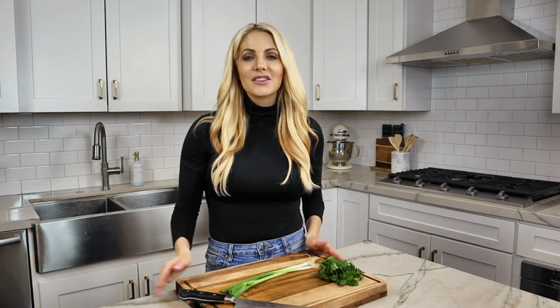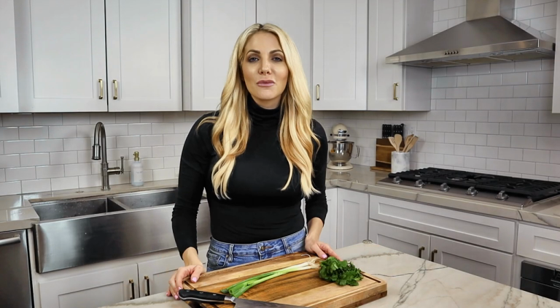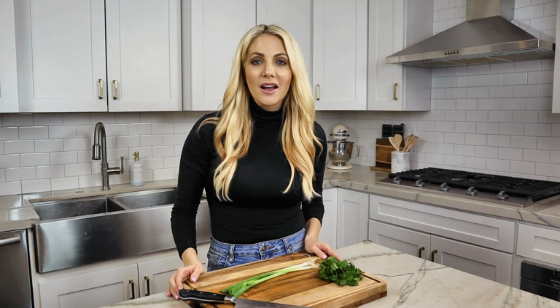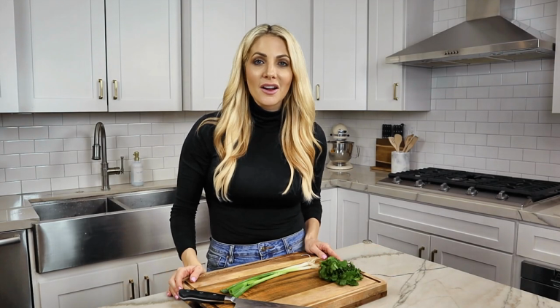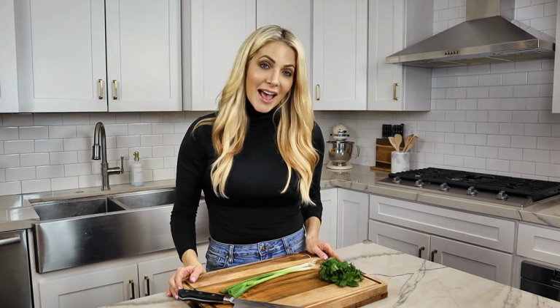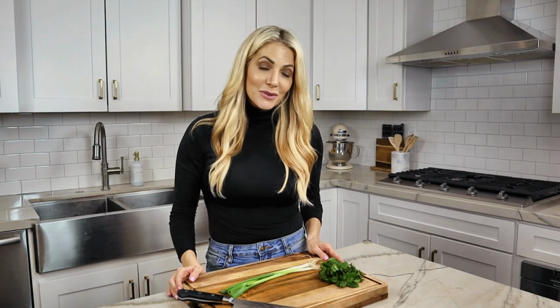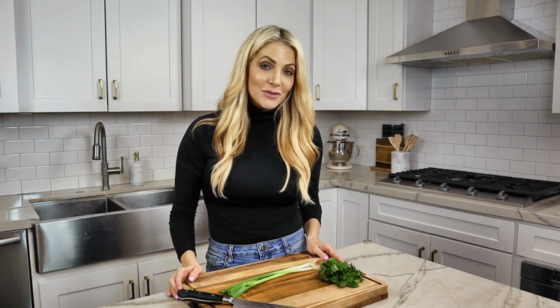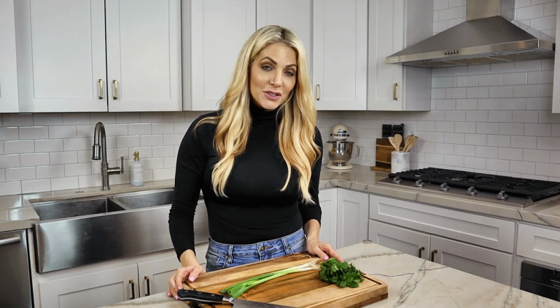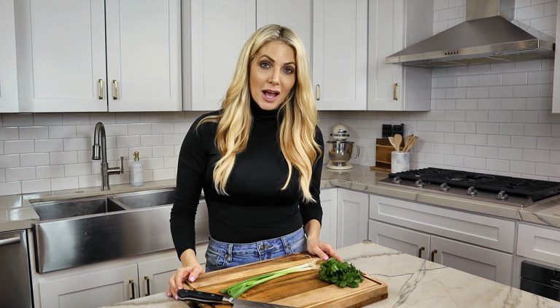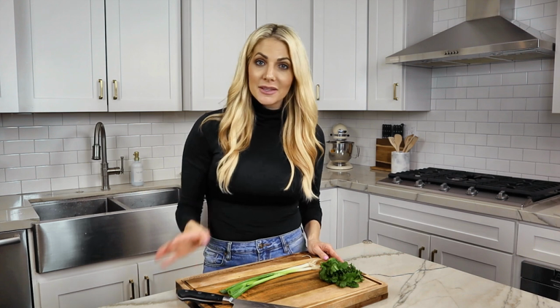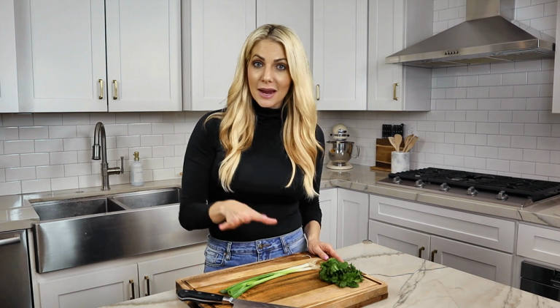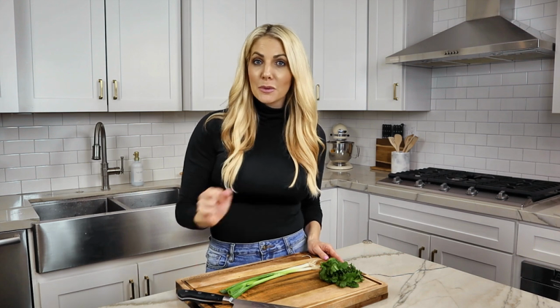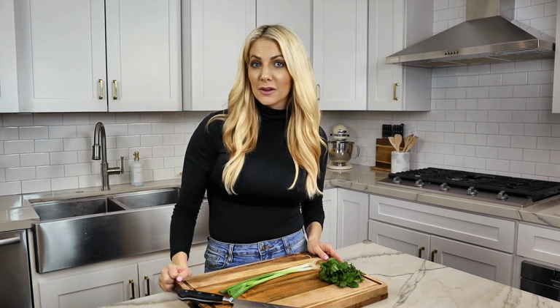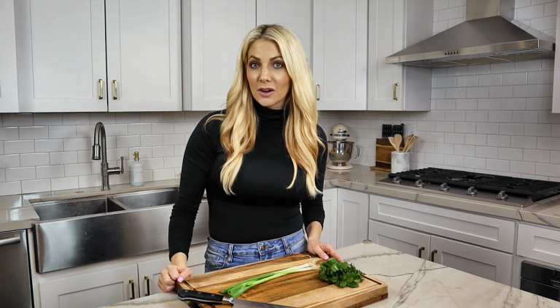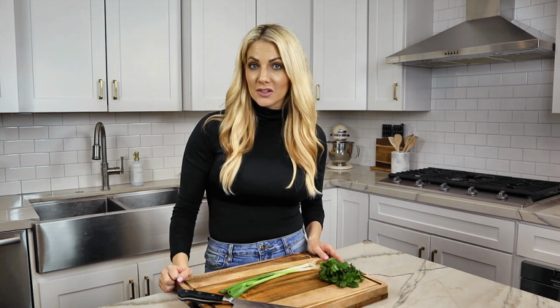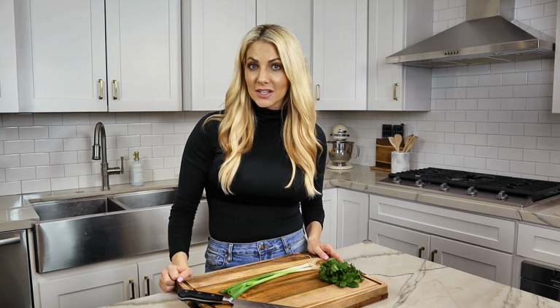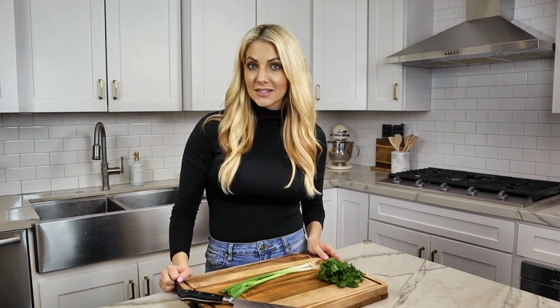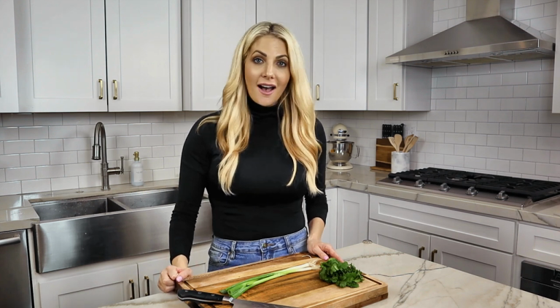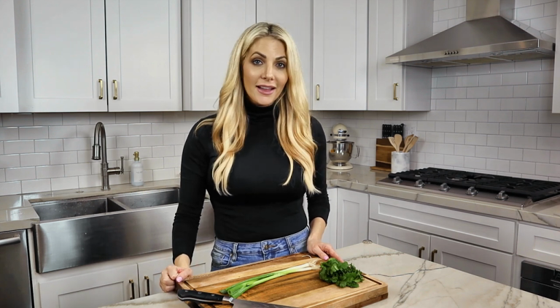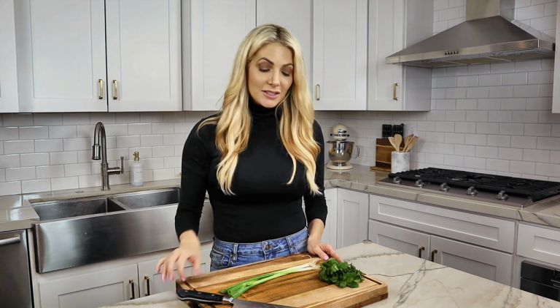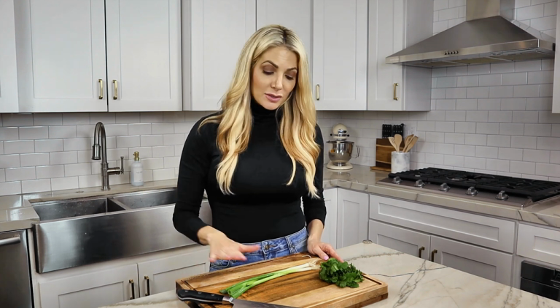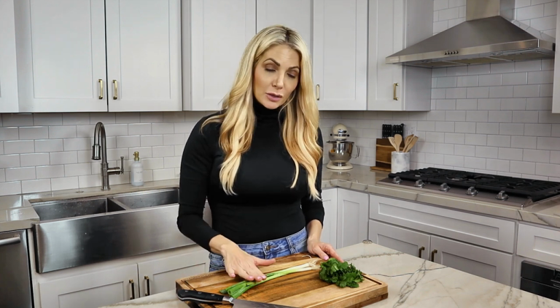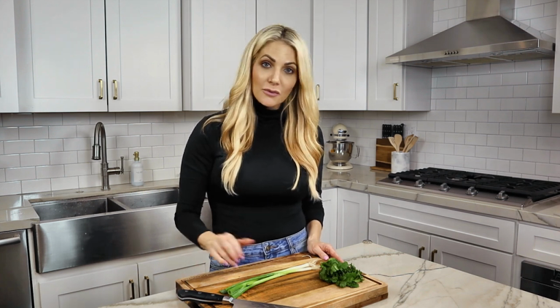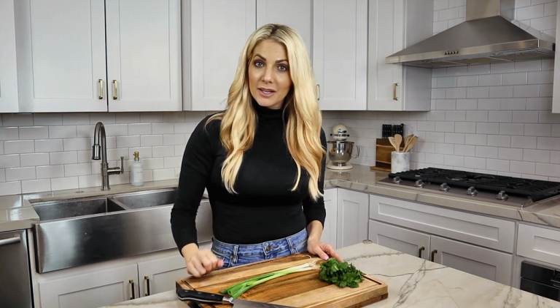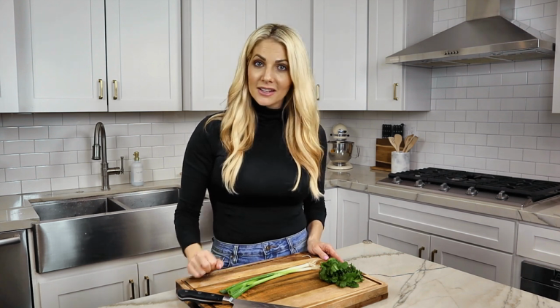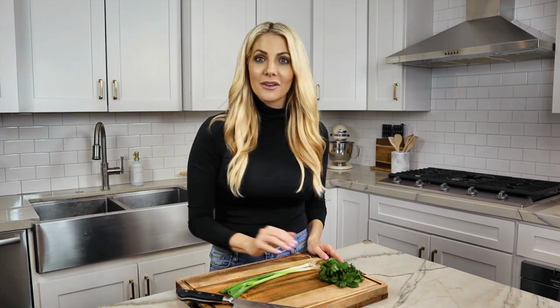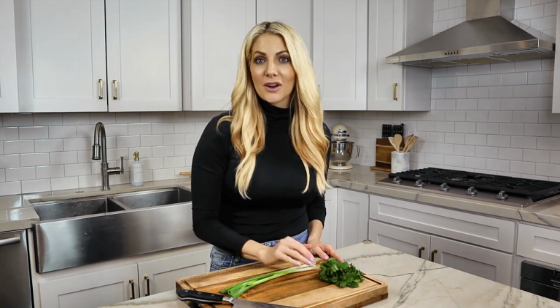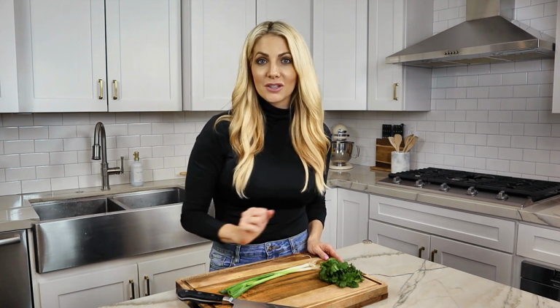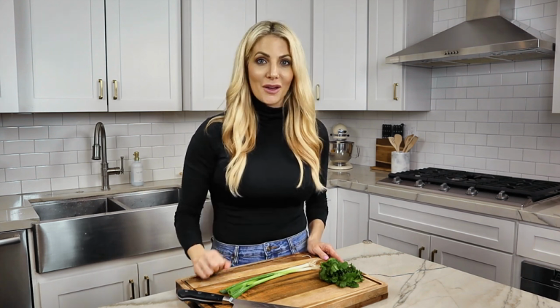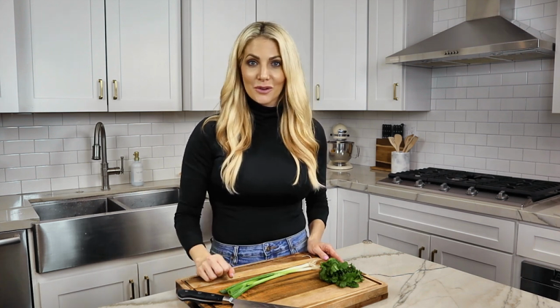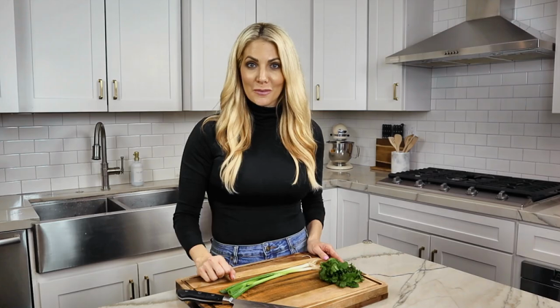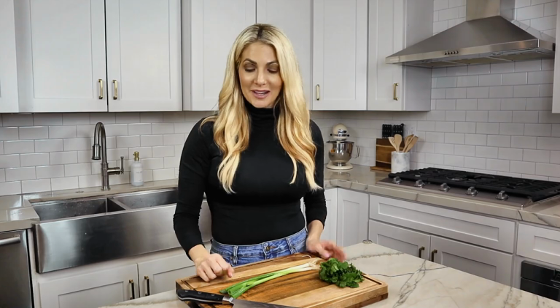While our casserole is finishing up, it's time to prepare the garnishes. I like to use a little bit of green onion and fresh cilantro for mine.